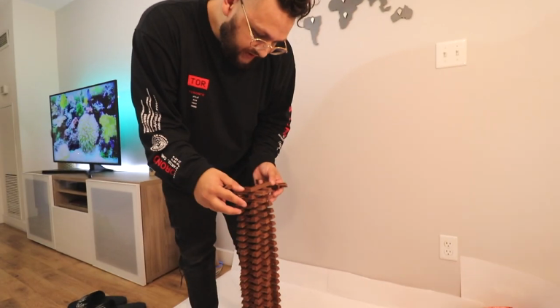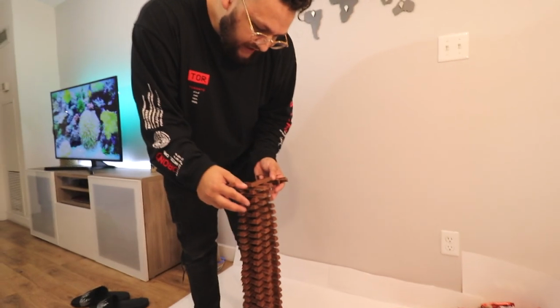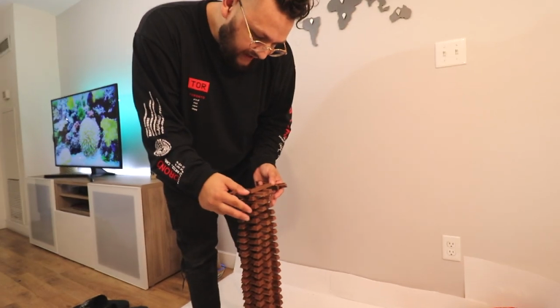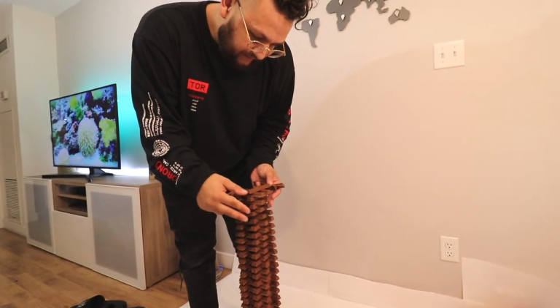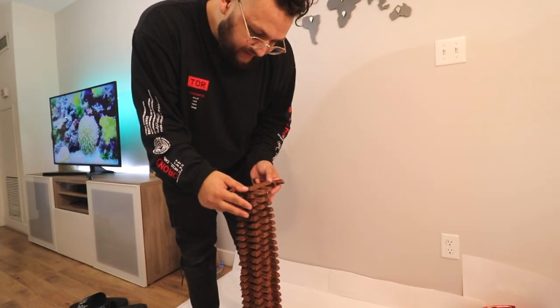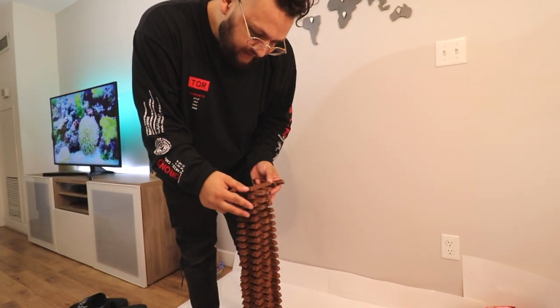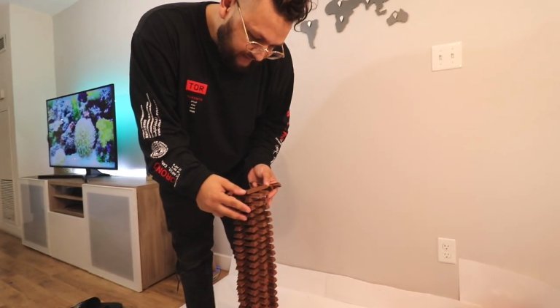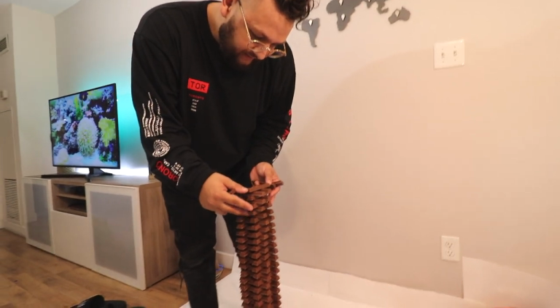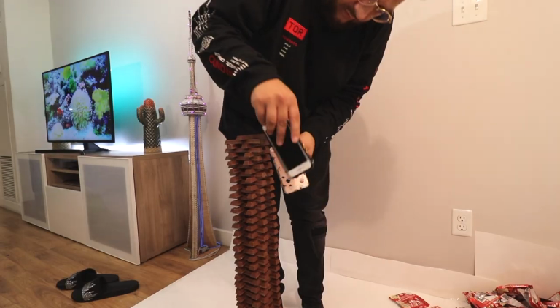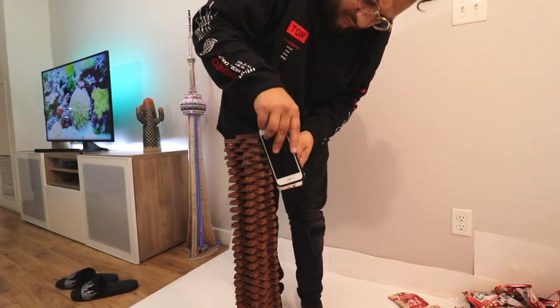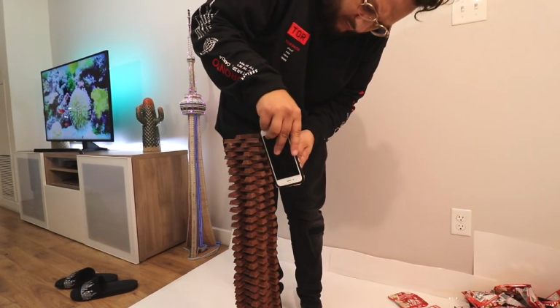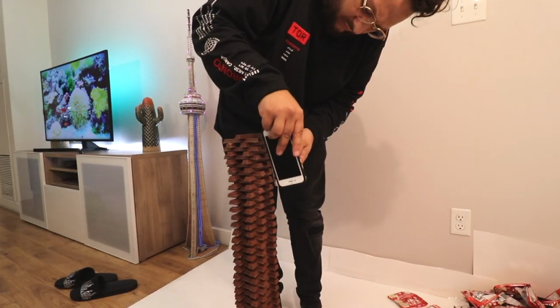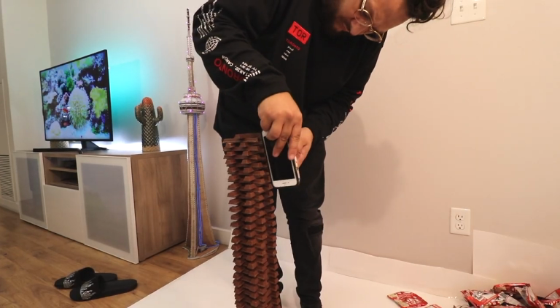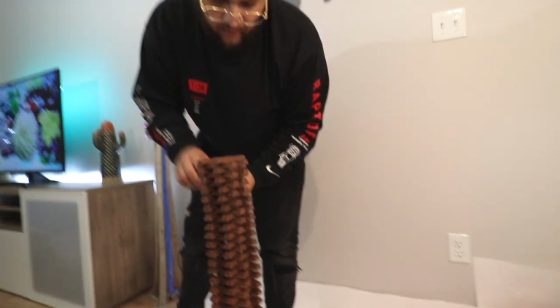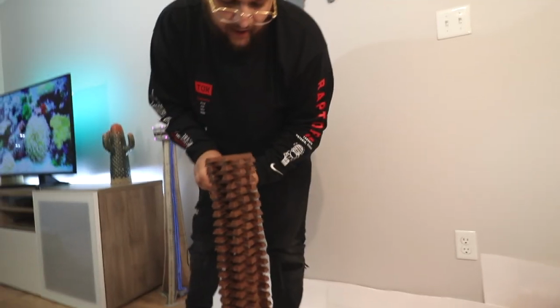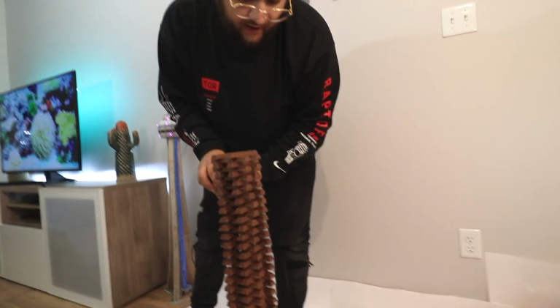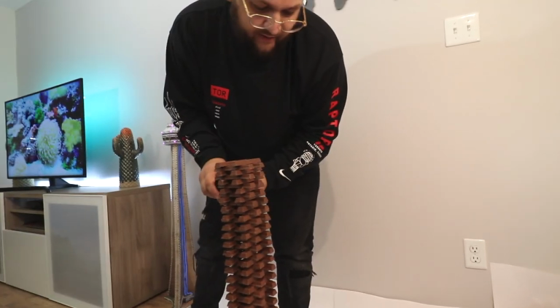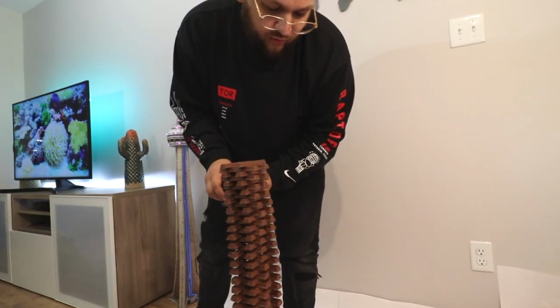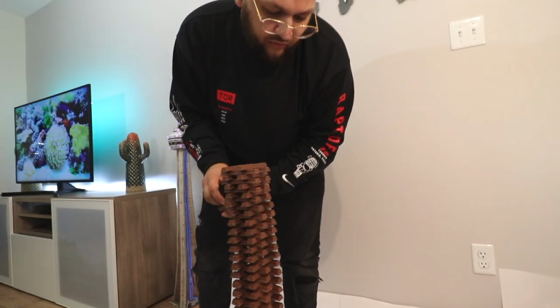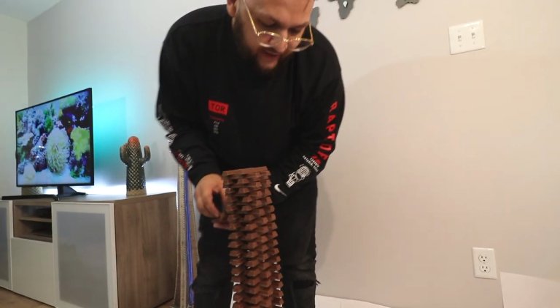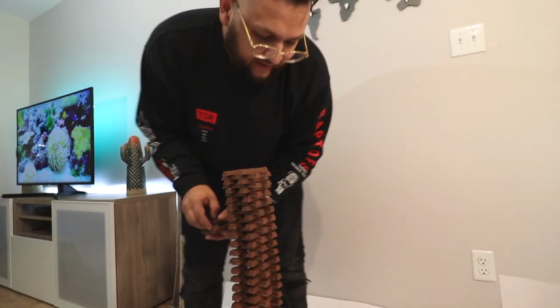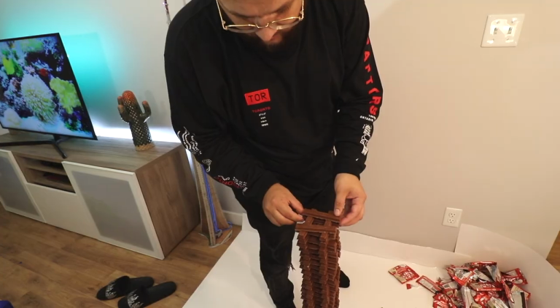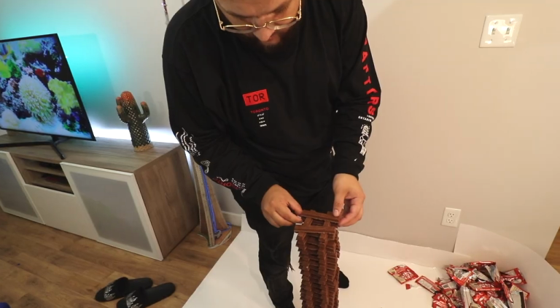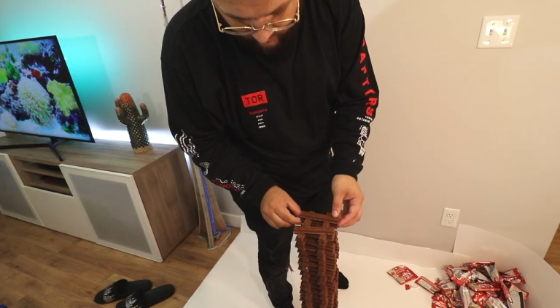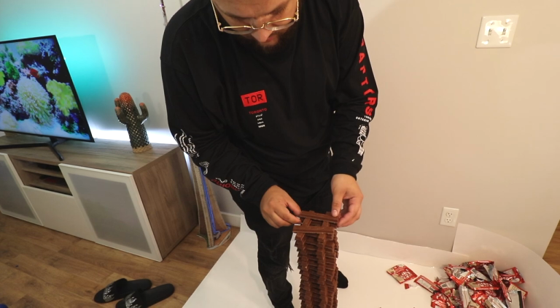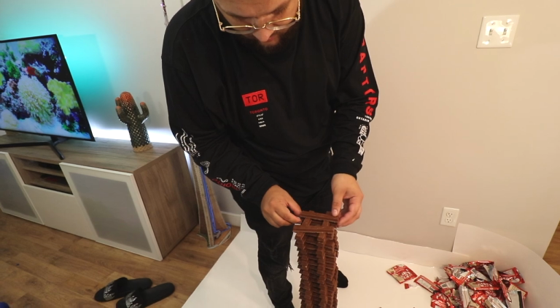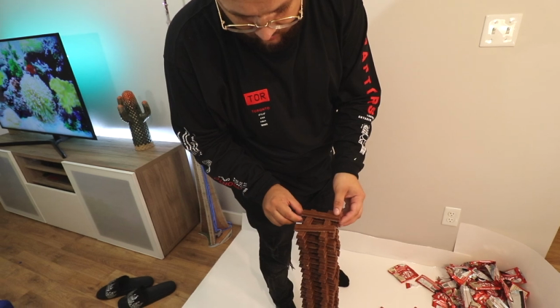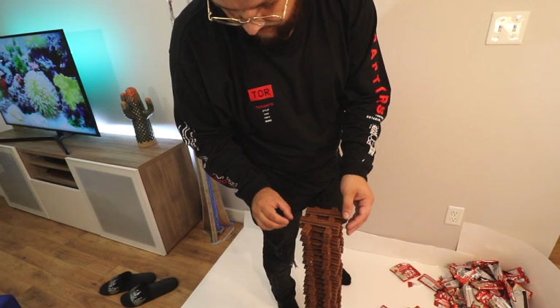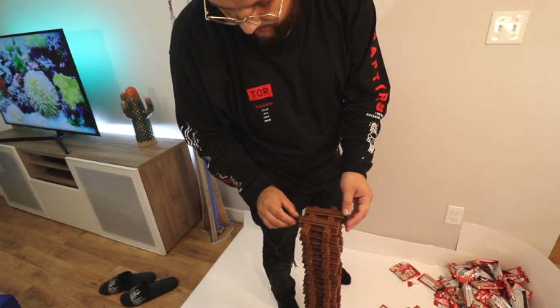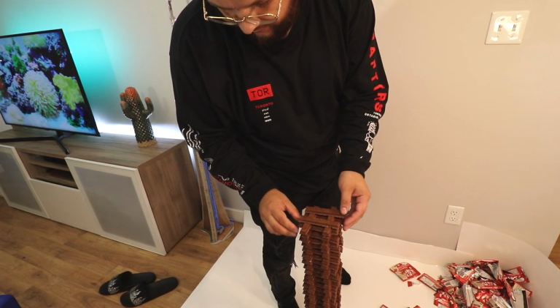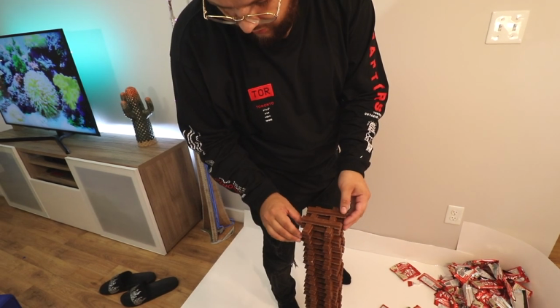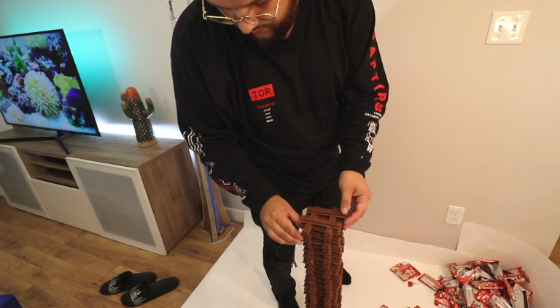Bro, what the hell happened? I need something to fix it. Oh my god, it's moving. Oh no. I went off course.